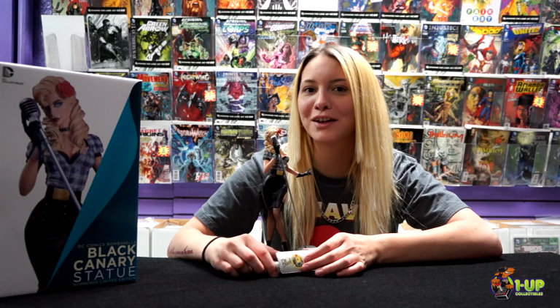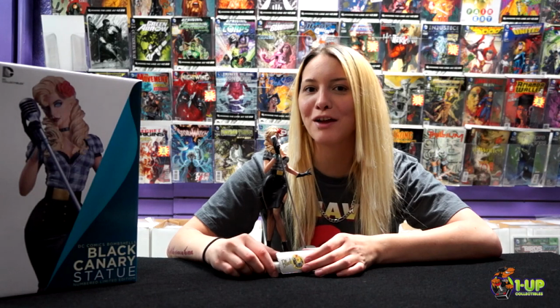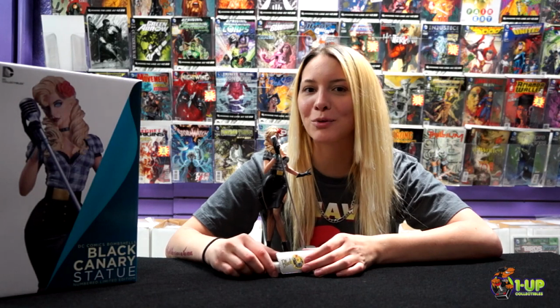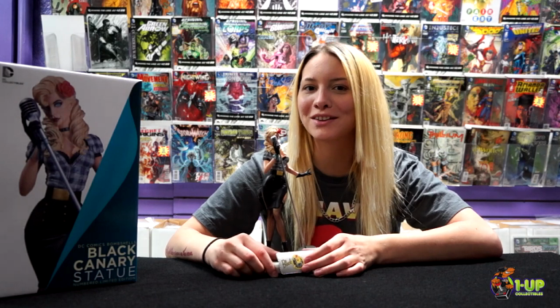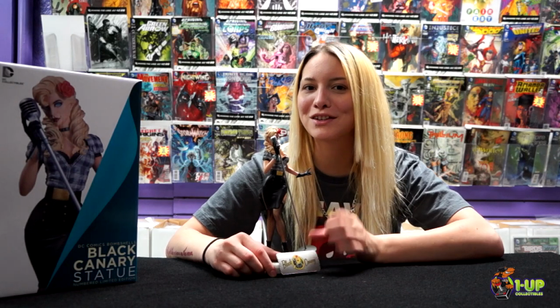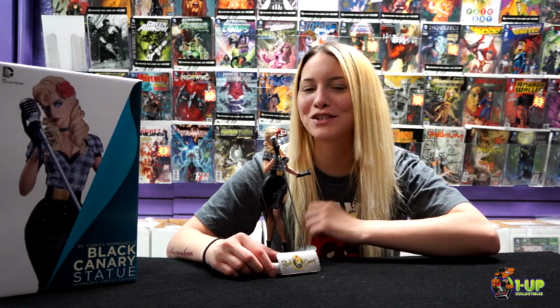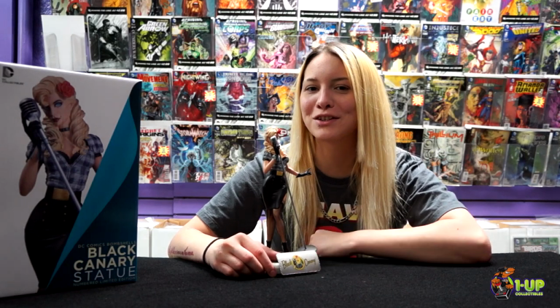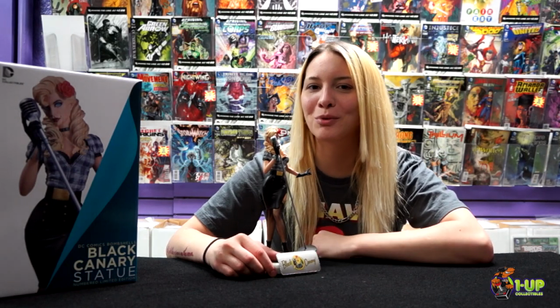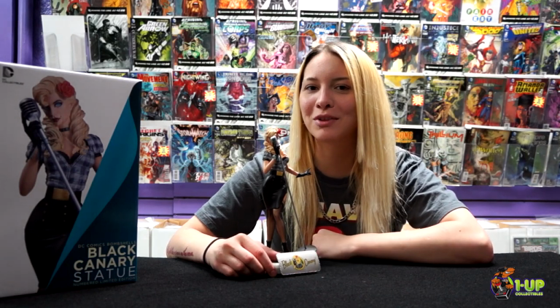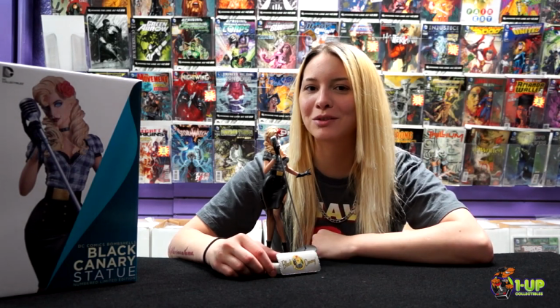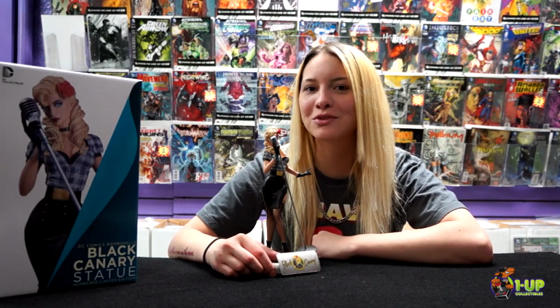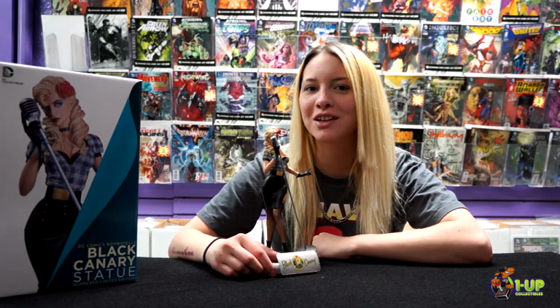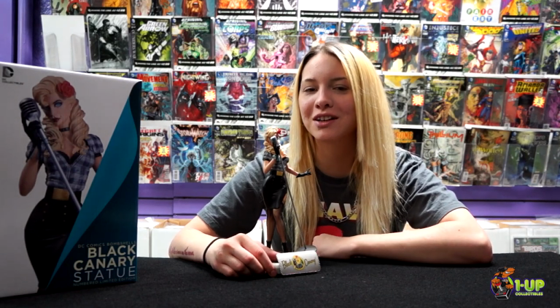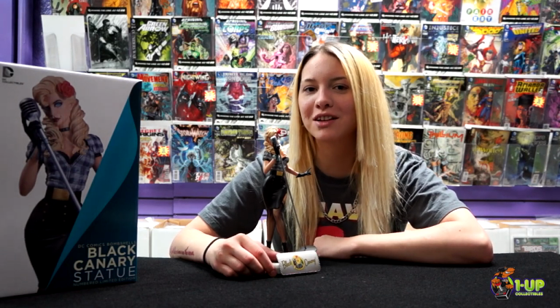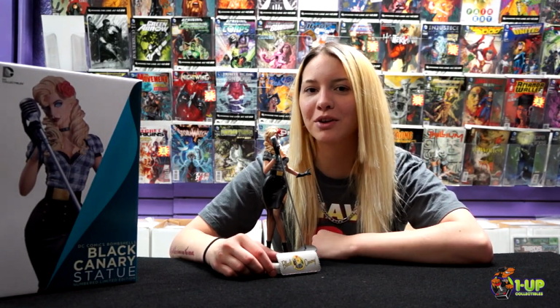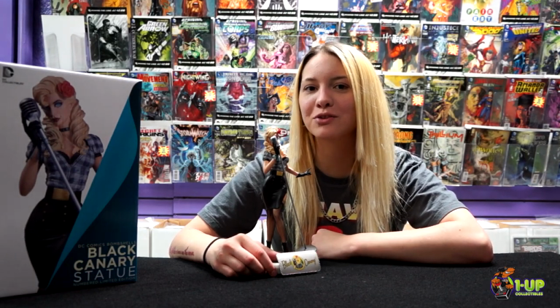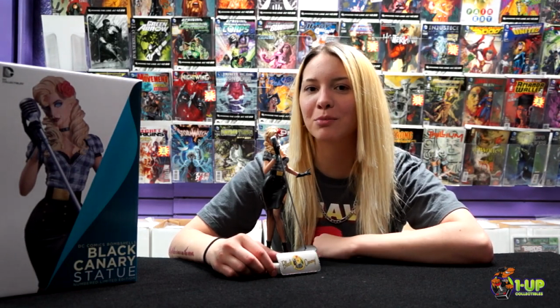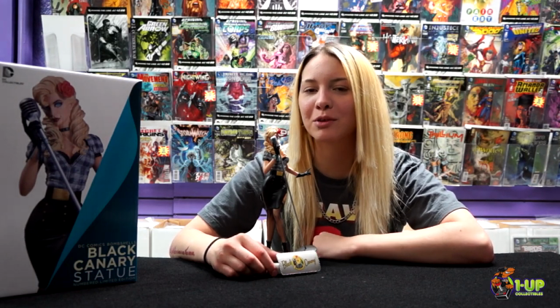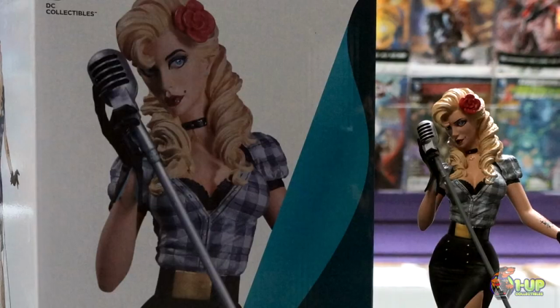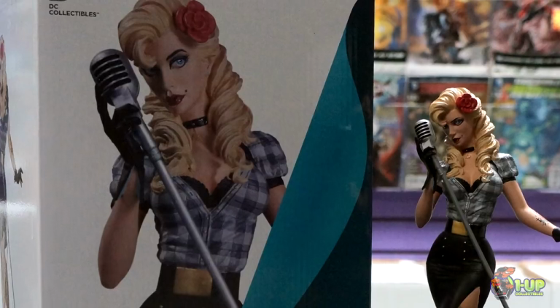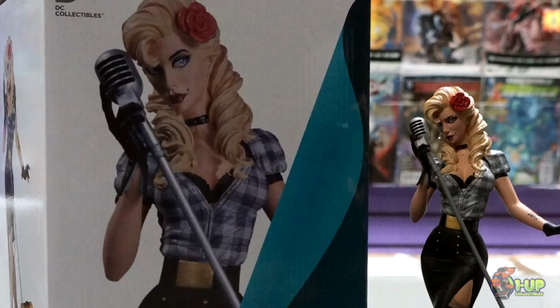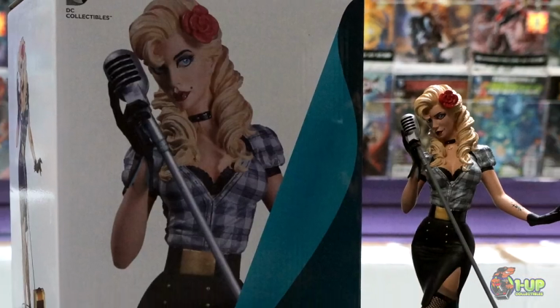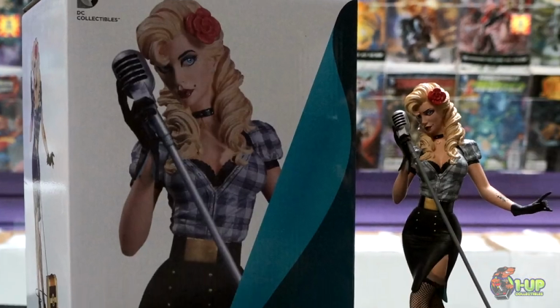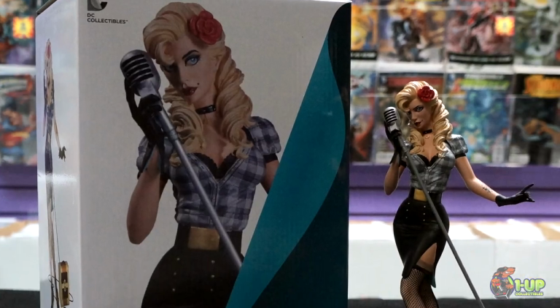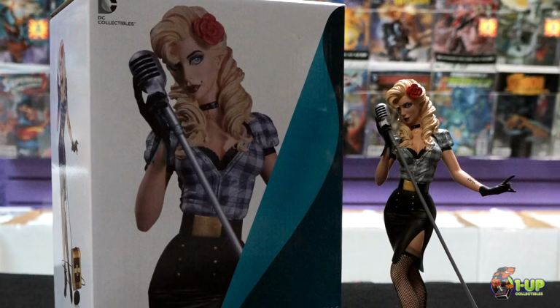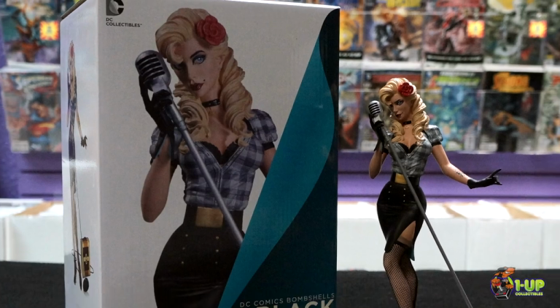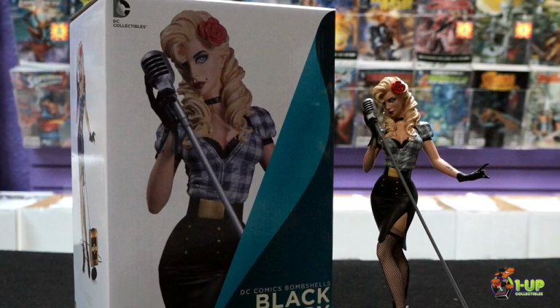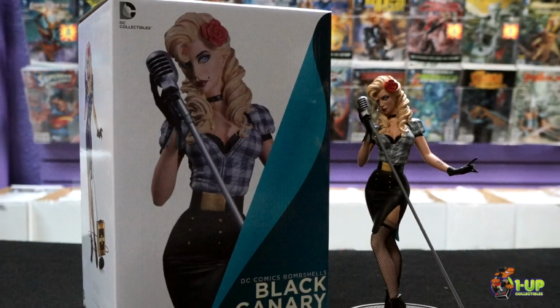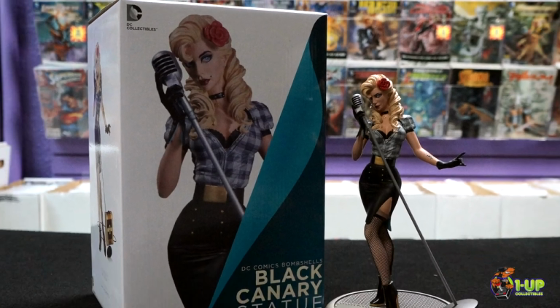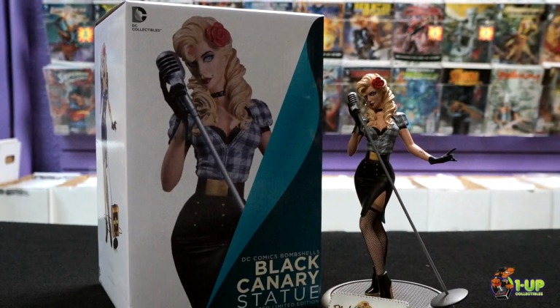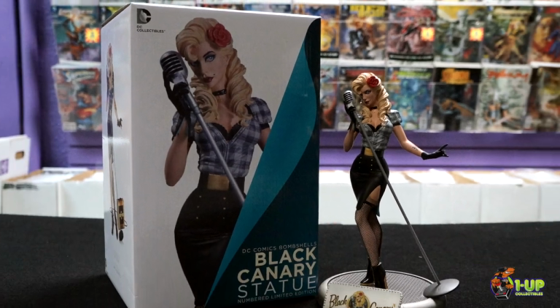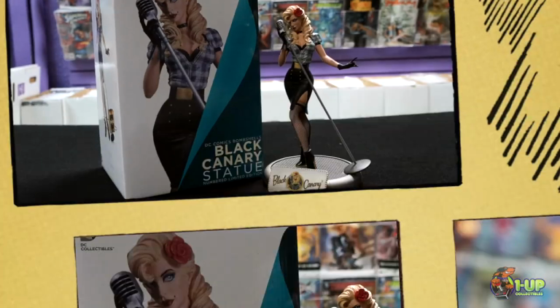Hey everyone, this is Jesse over at 1 on Collect Duels, and today we're here to talk about the Black Canary DC Comics Bombshell Statue.